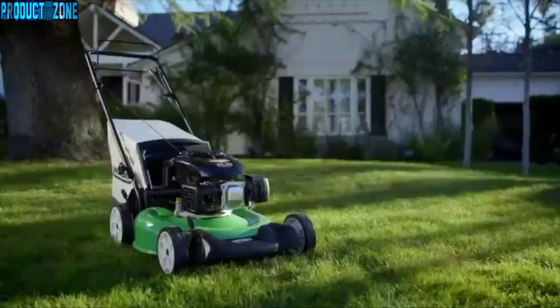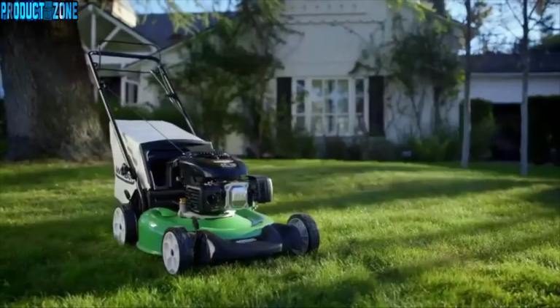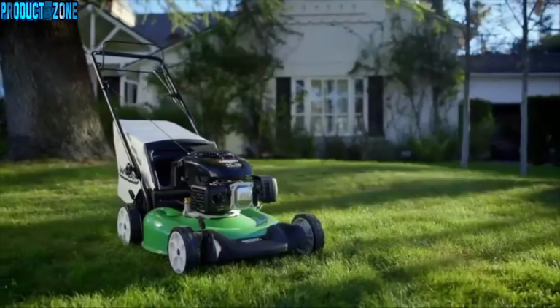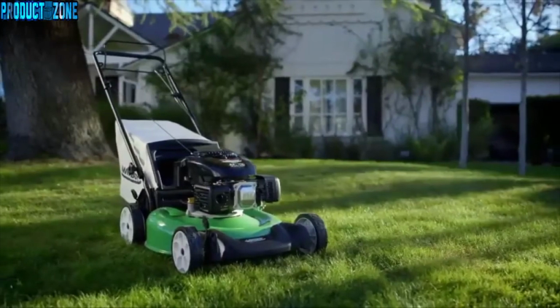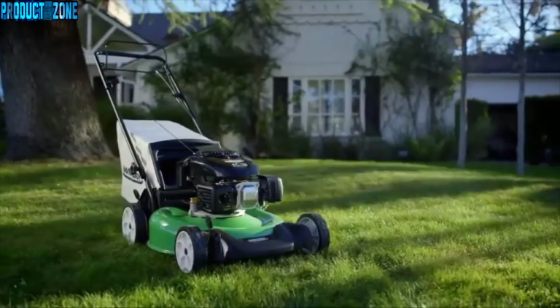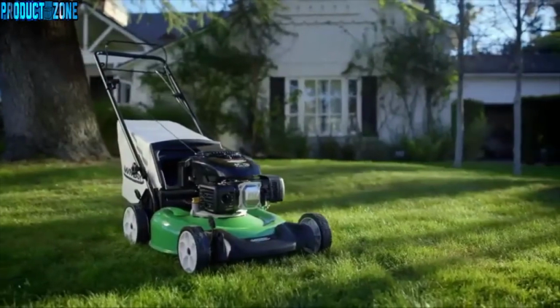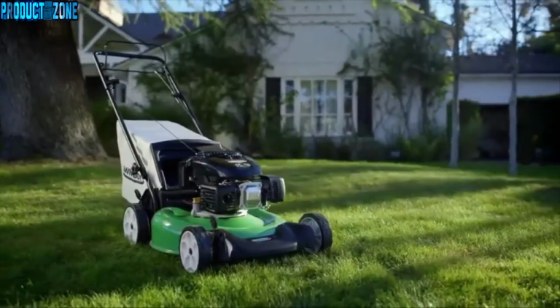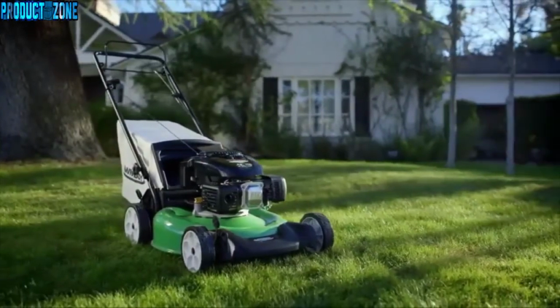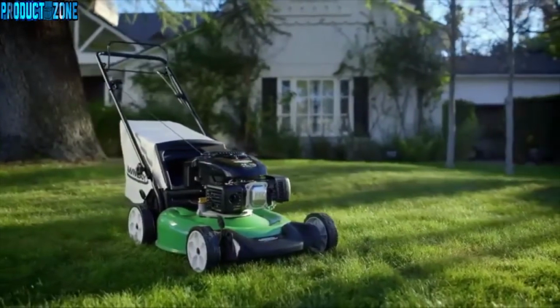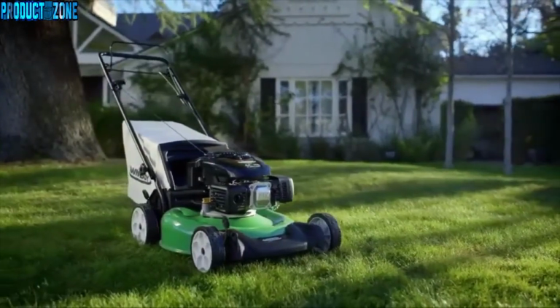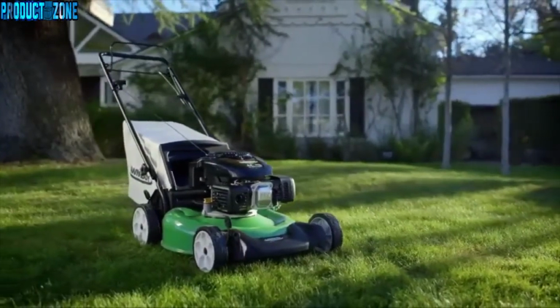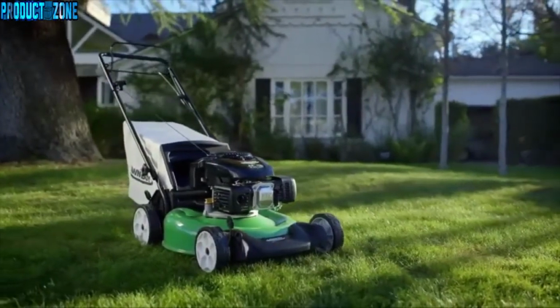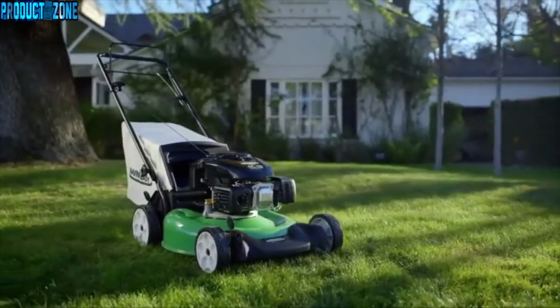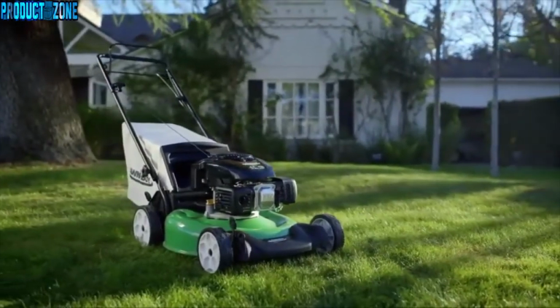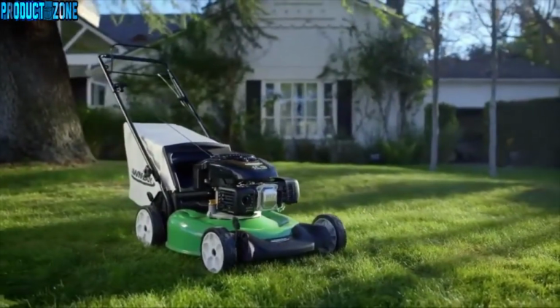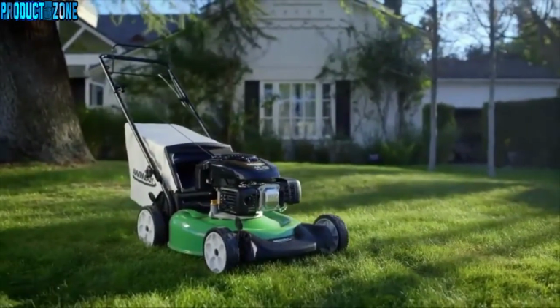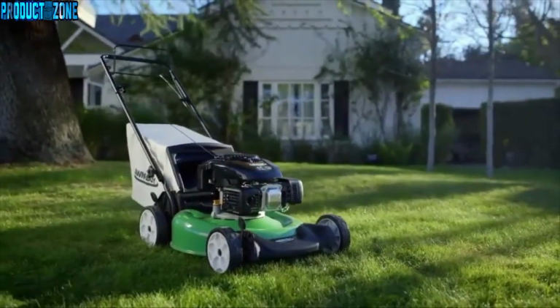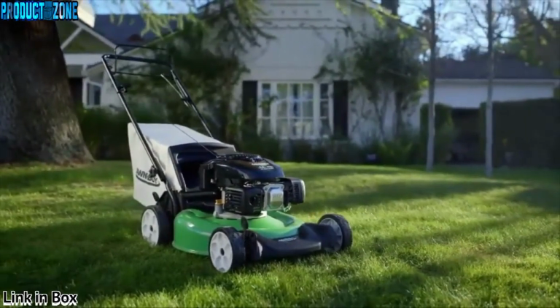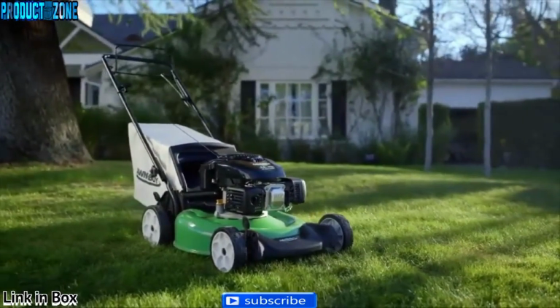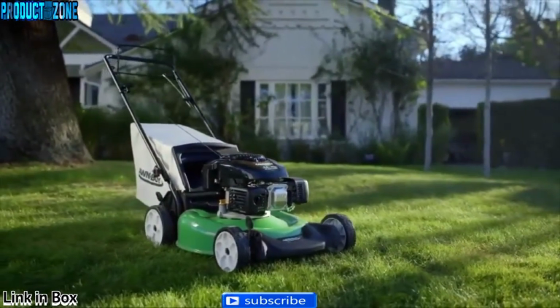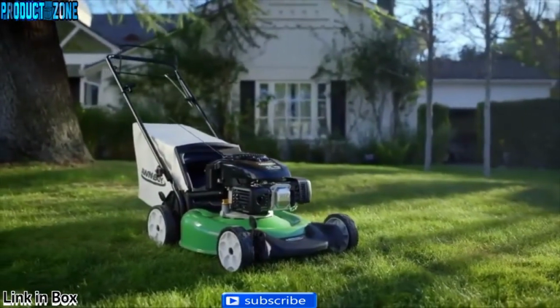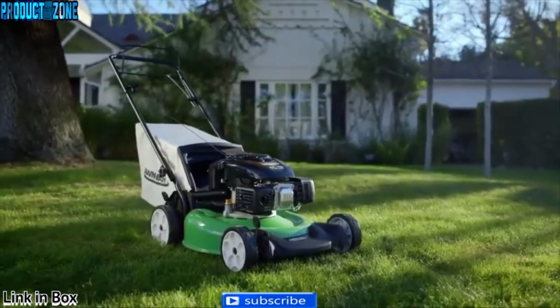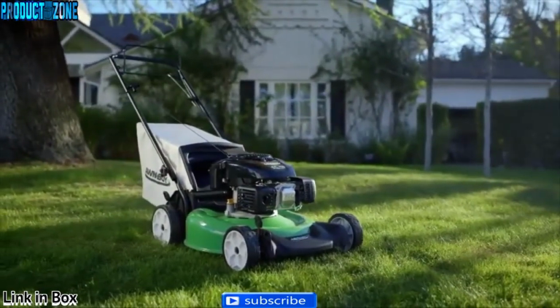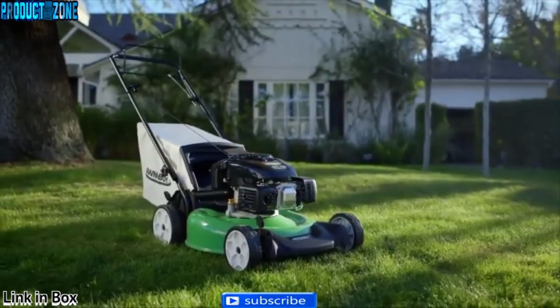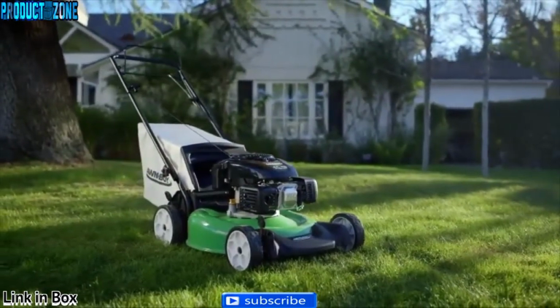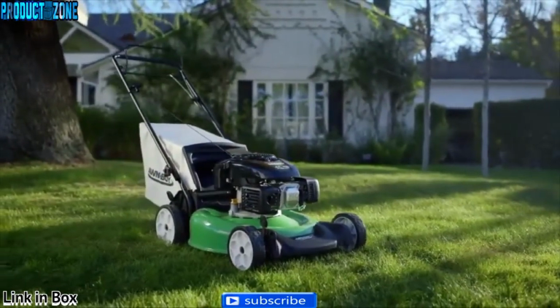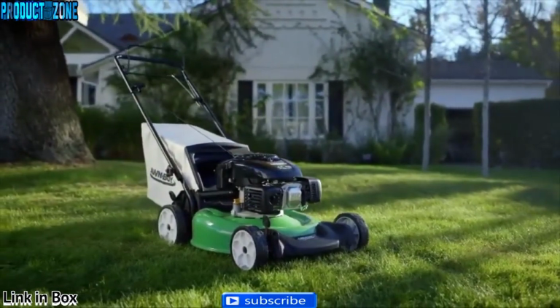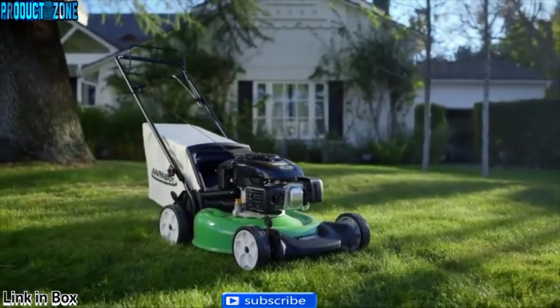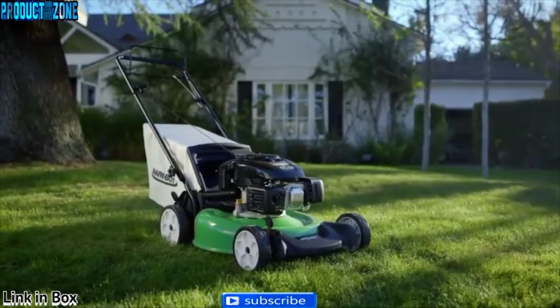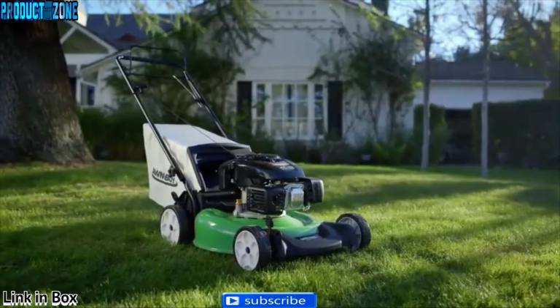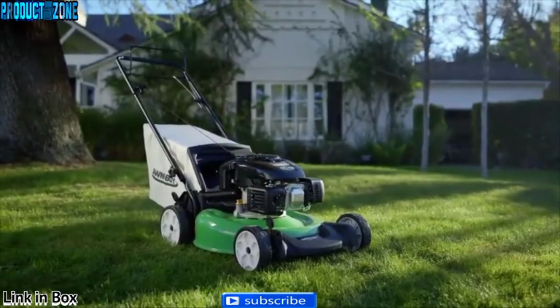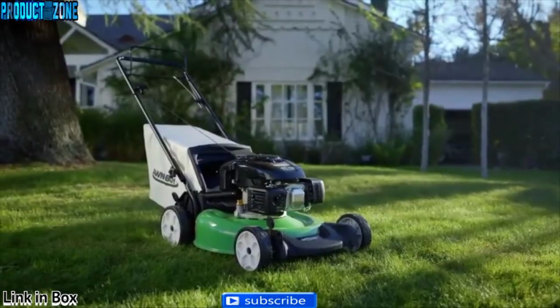So for a dependable, self-propelled mower that's easy to handle and hard to beat, this Lawn Boy's the right choice for you.